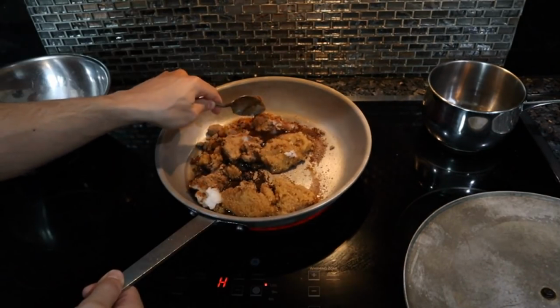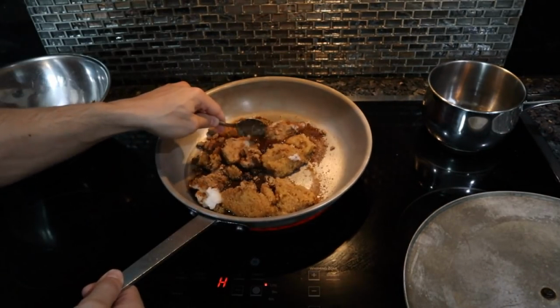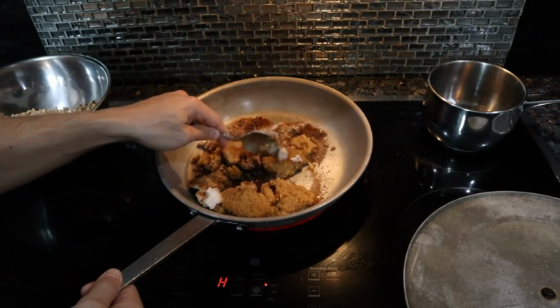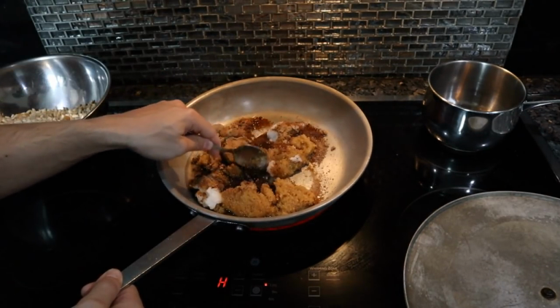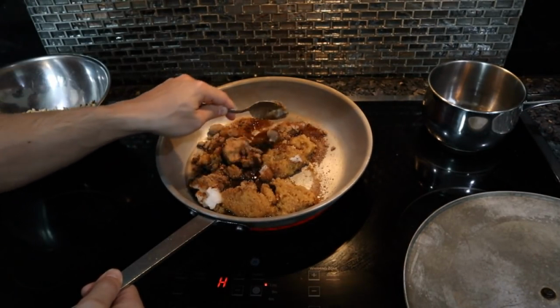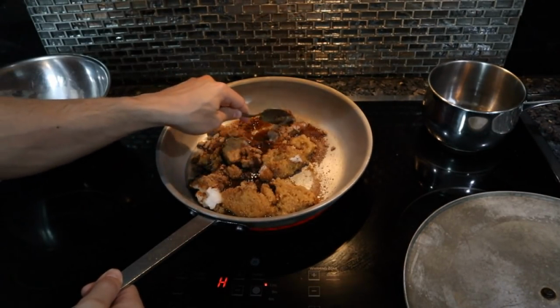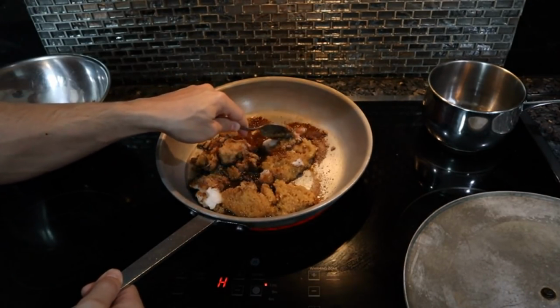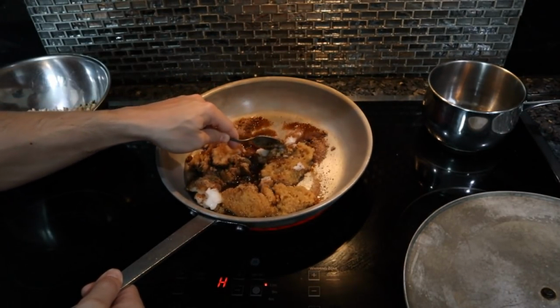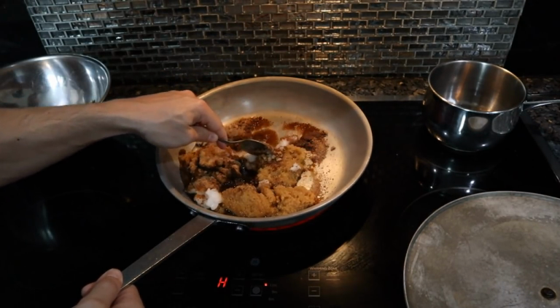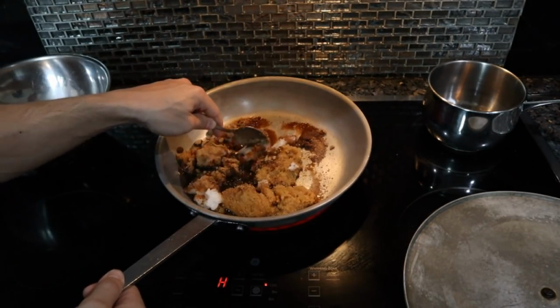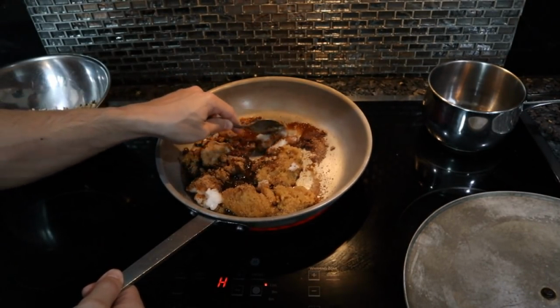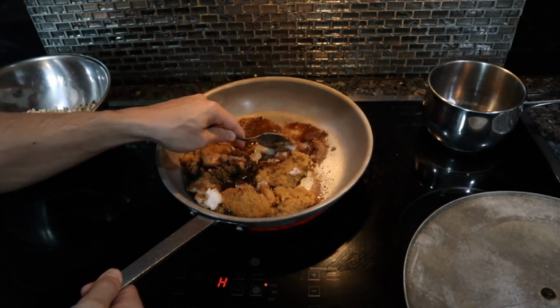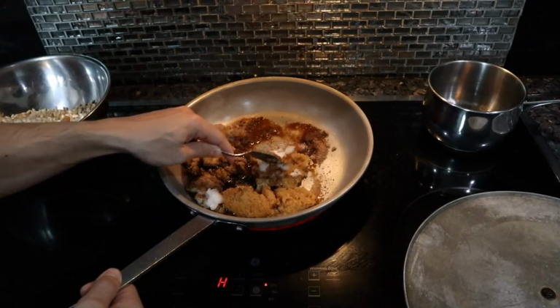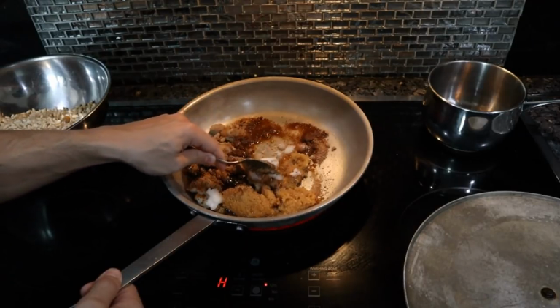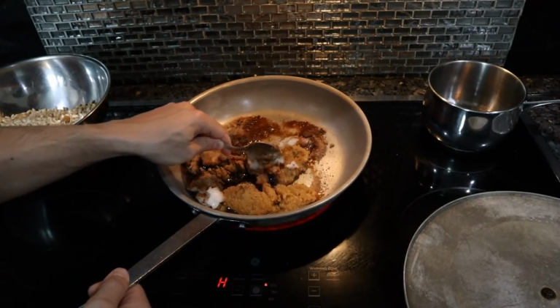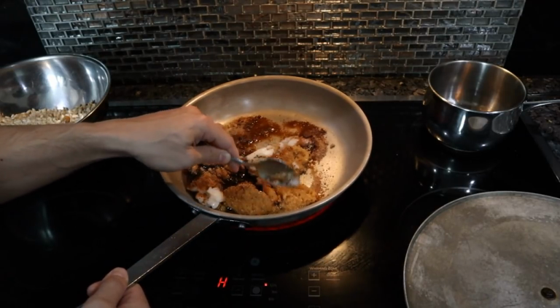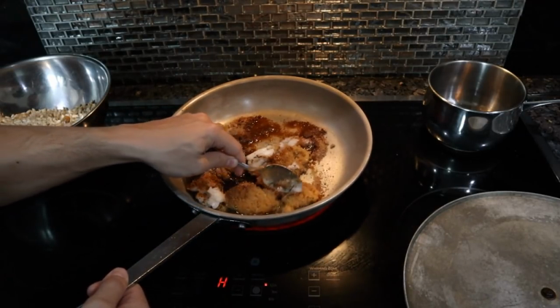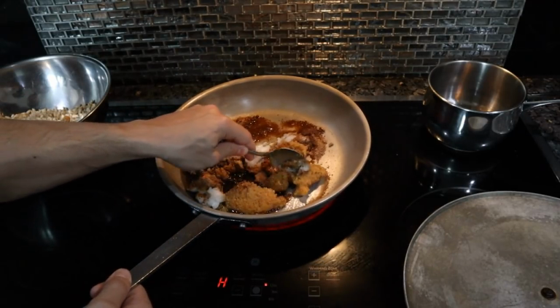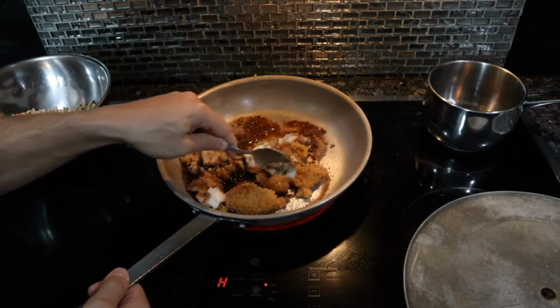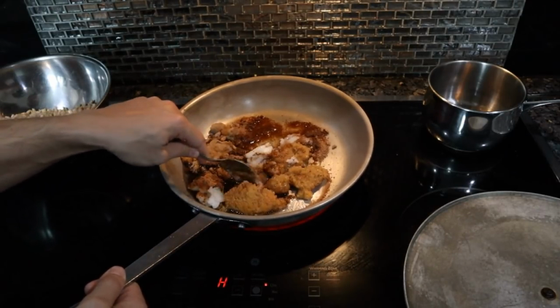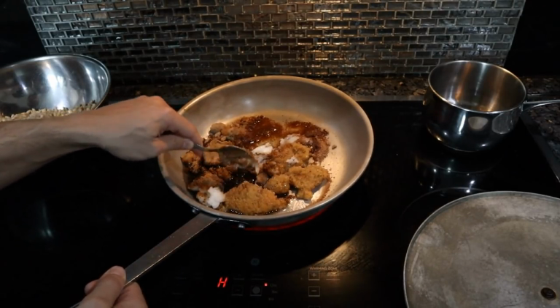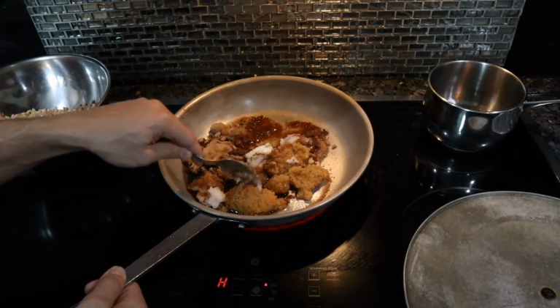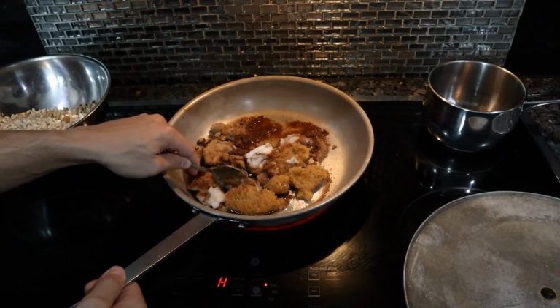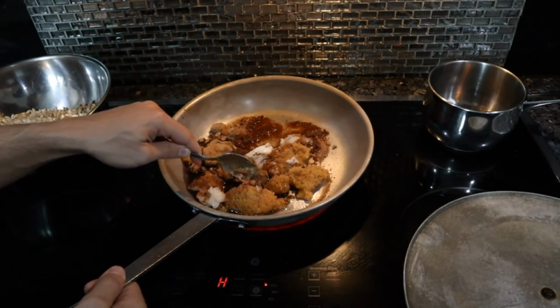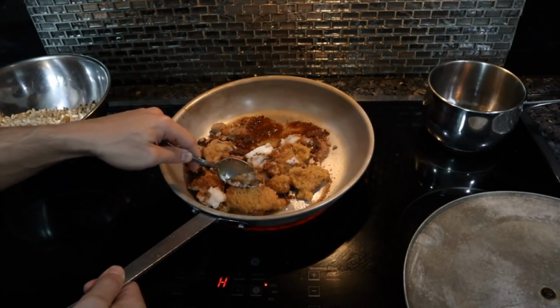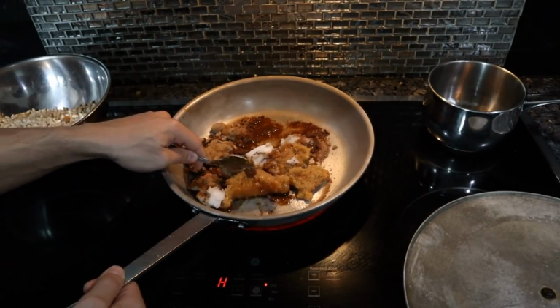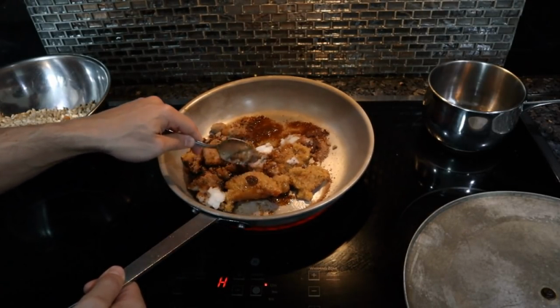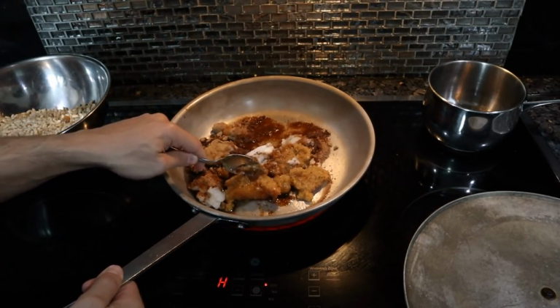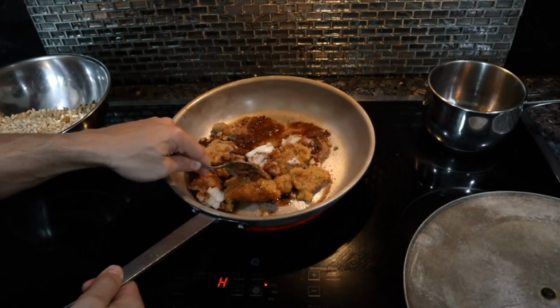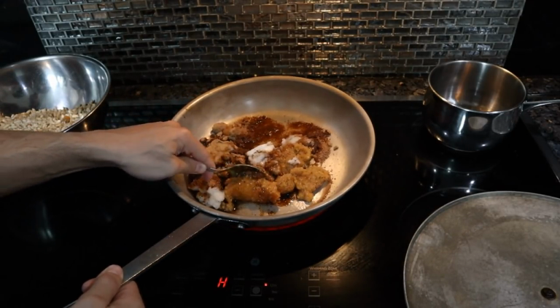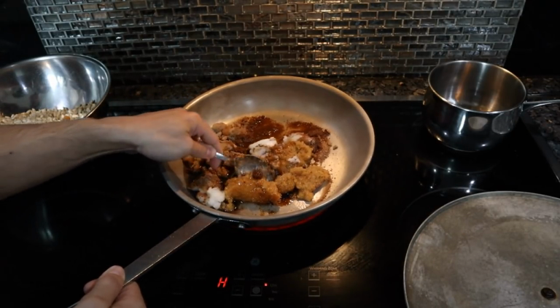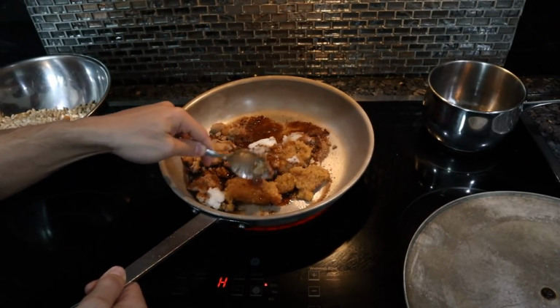Honestly this would probably taste a lot better with butter, but for some reason almost all the recipes were using coconut oil.